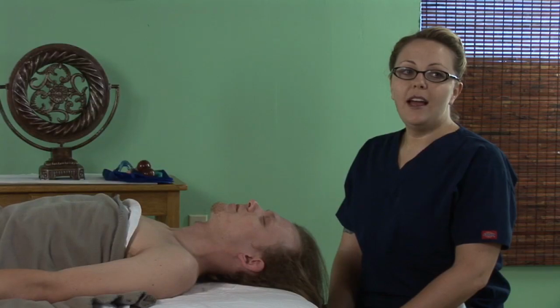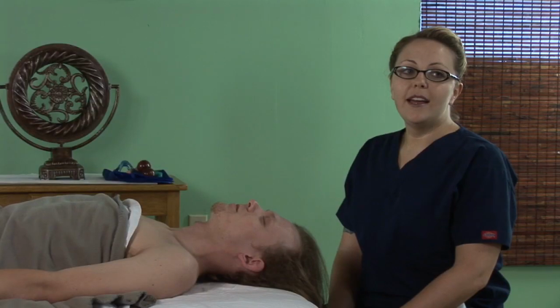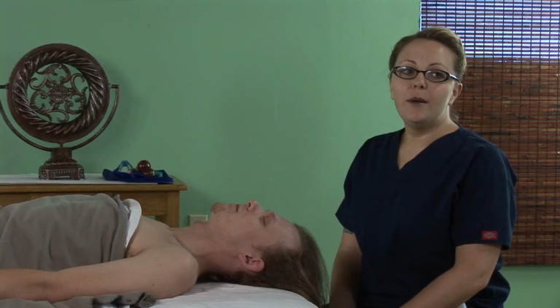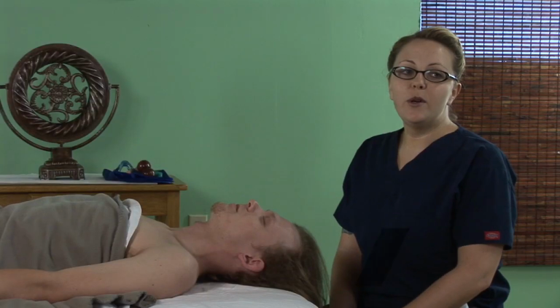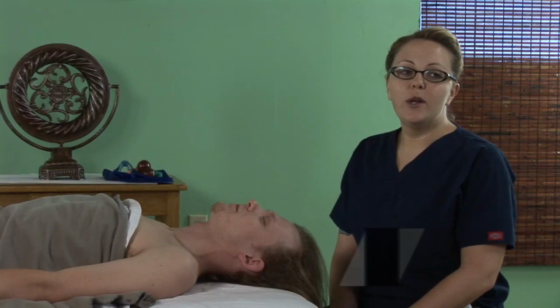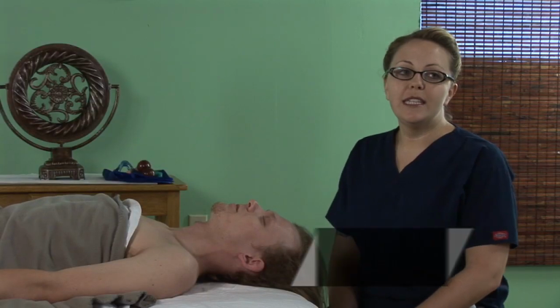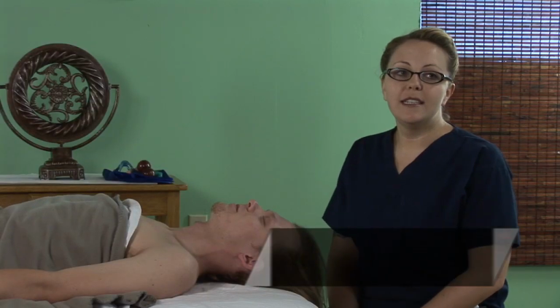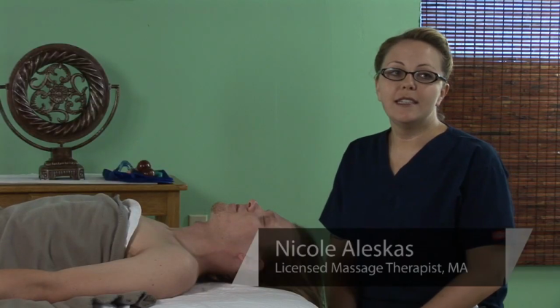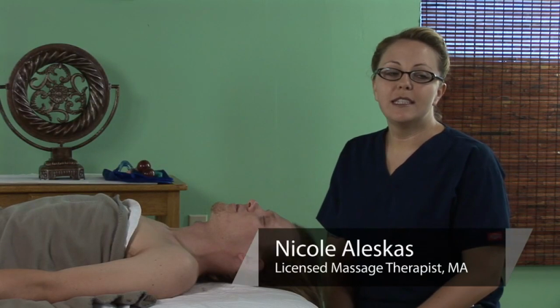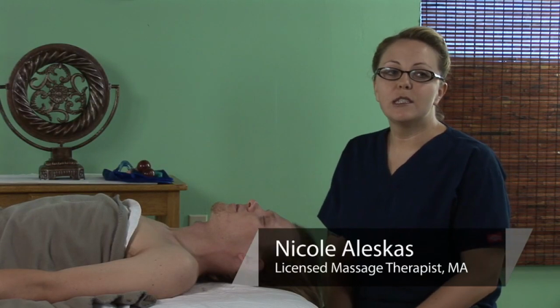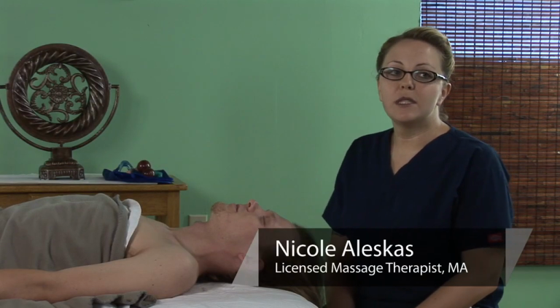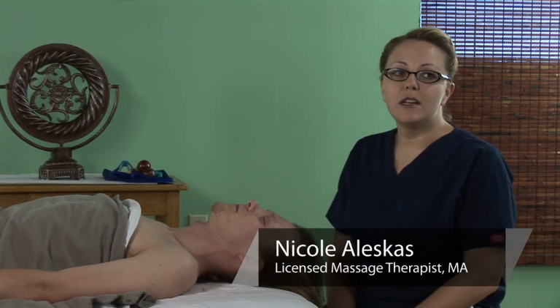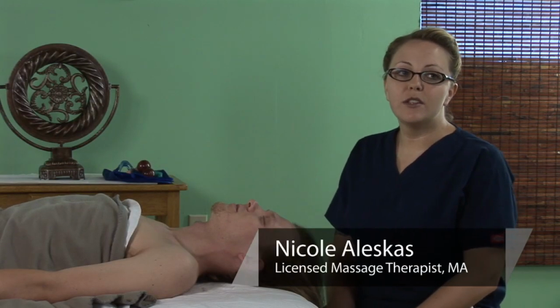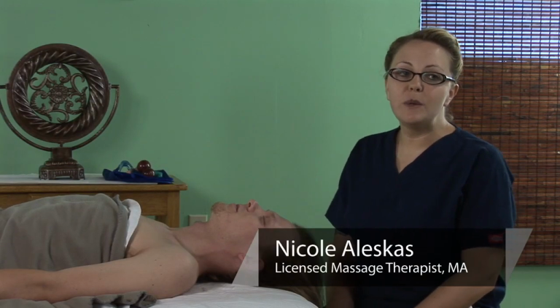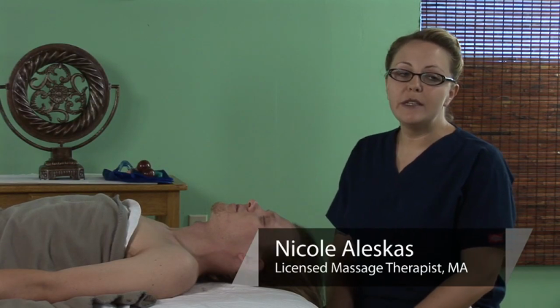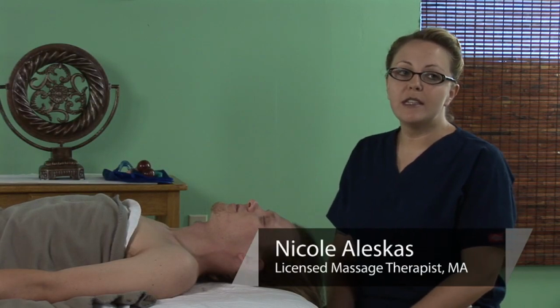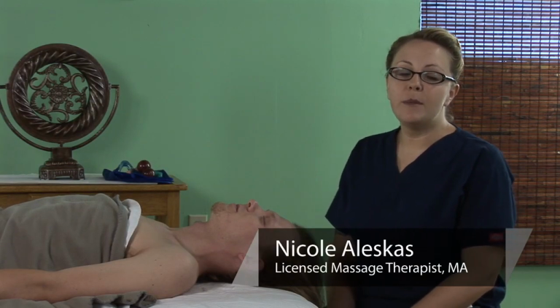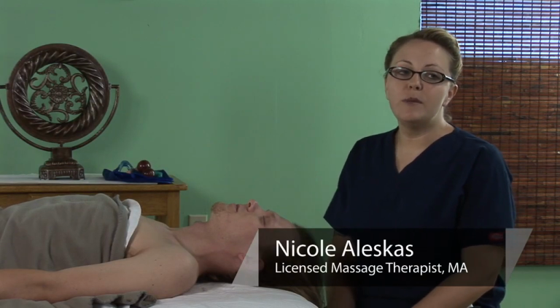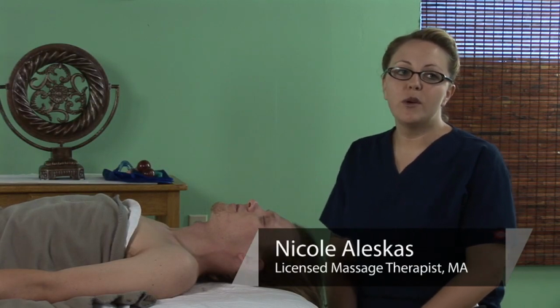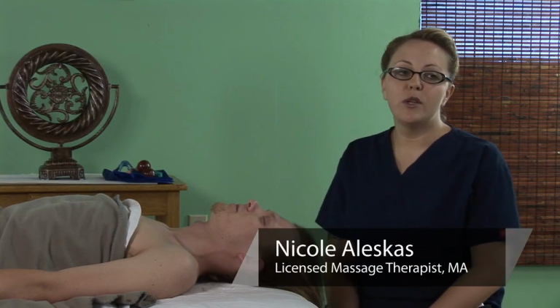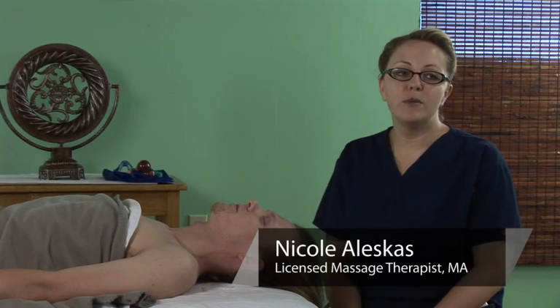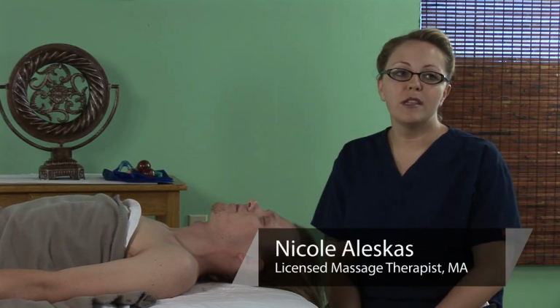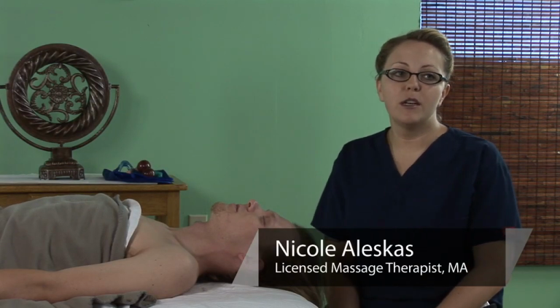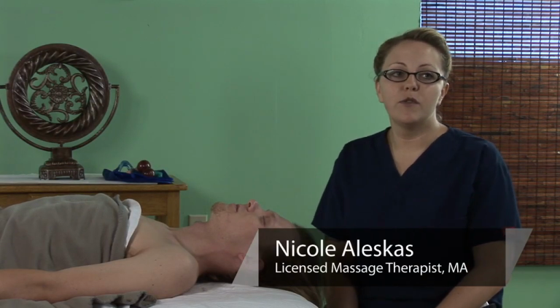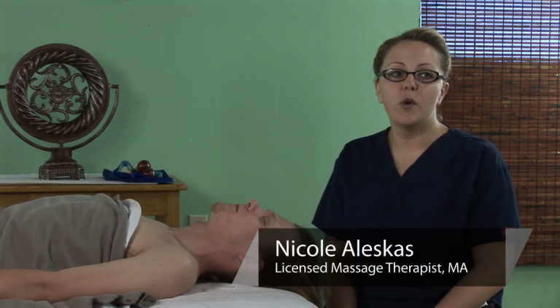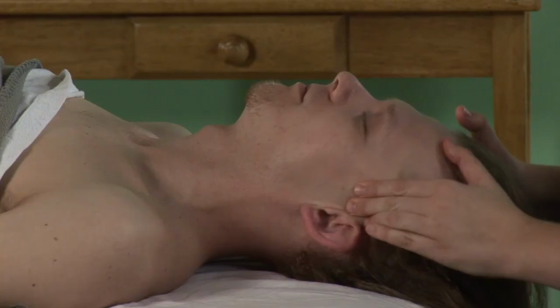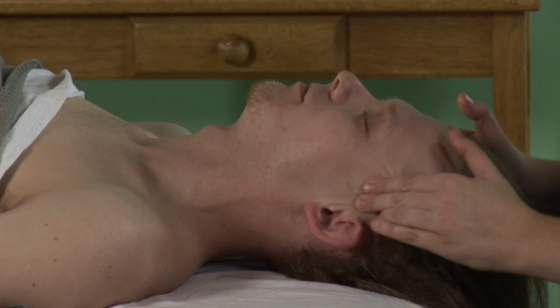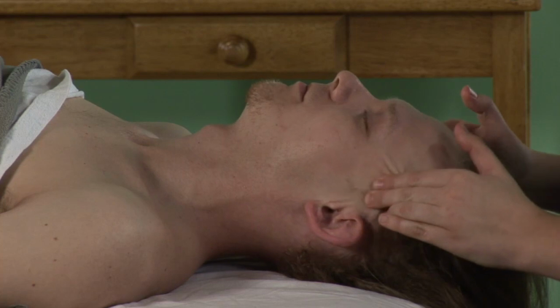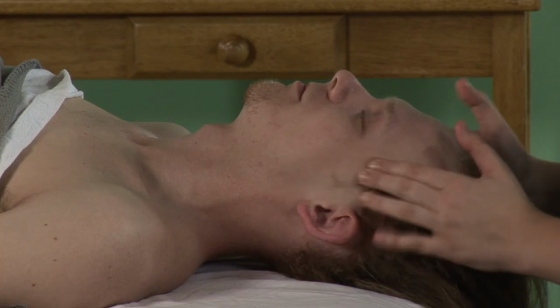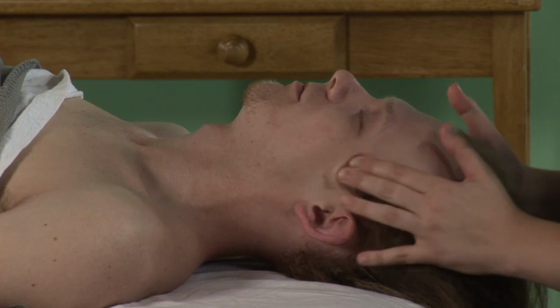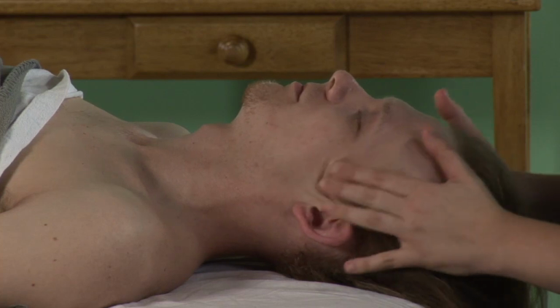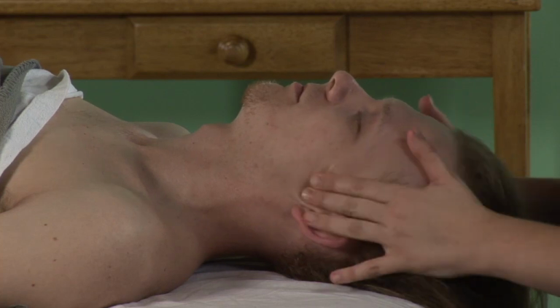Hi, I'm Nicole Leskis, Licensed Massage Therapist, and I'm going to be showing you massage for migraine headaches.